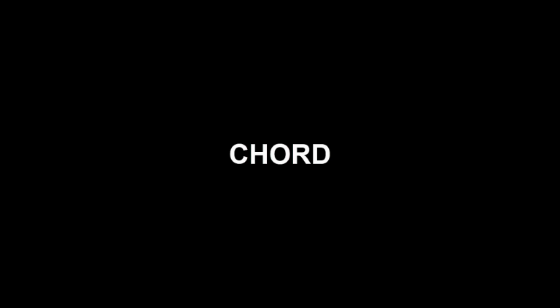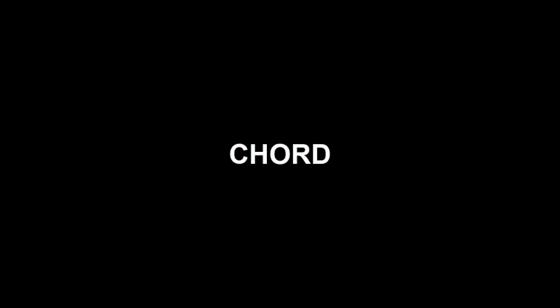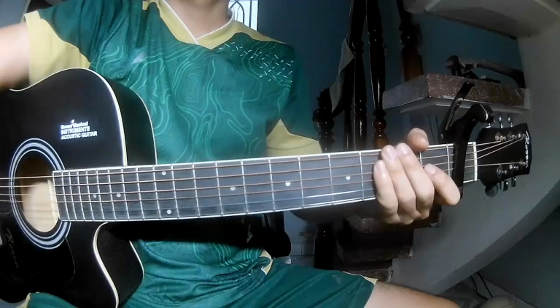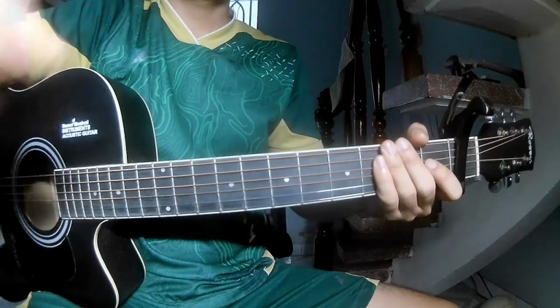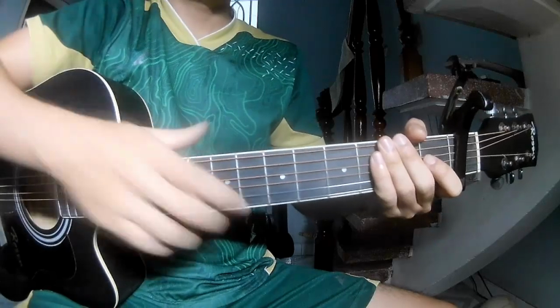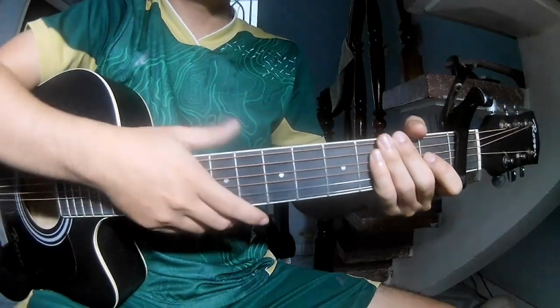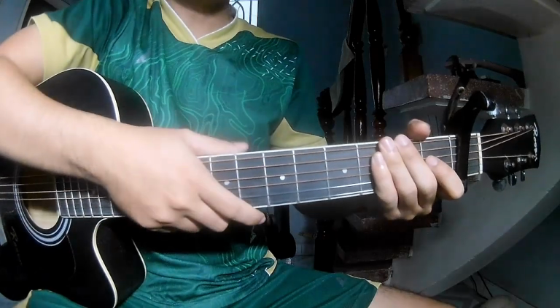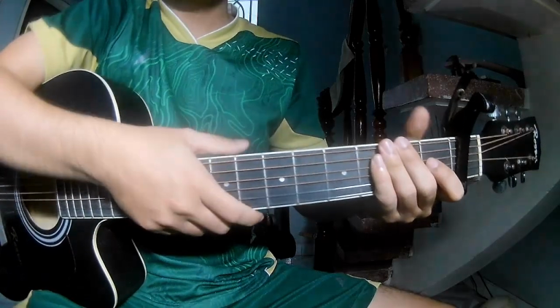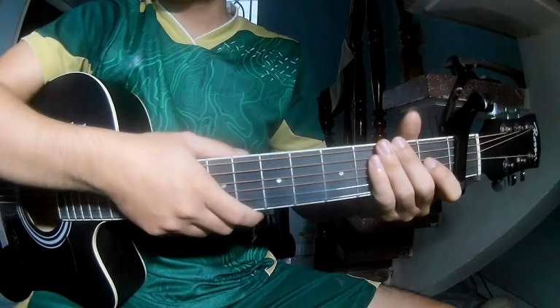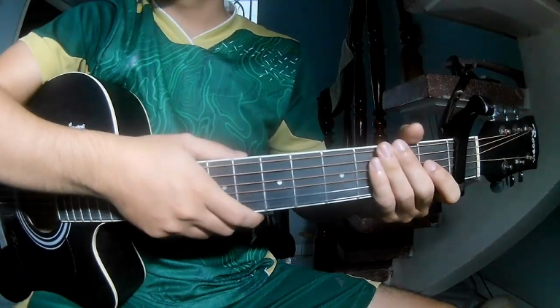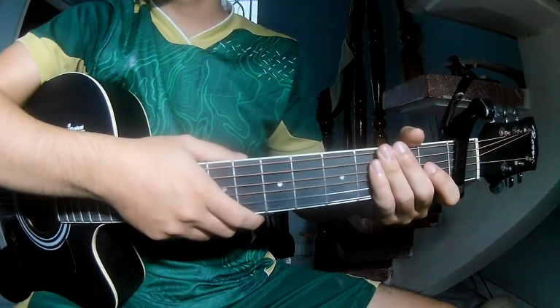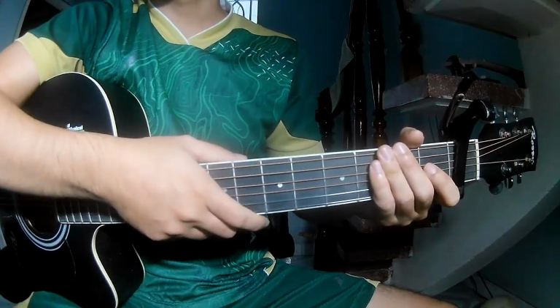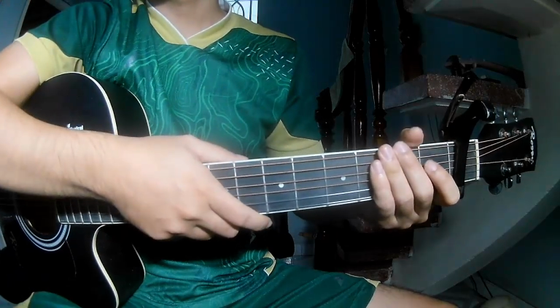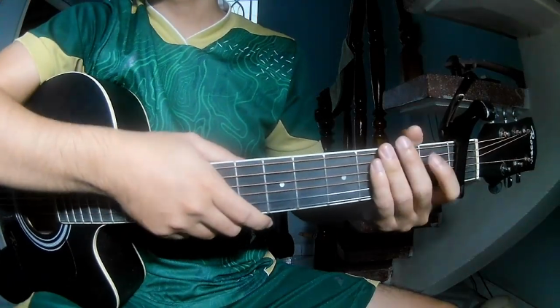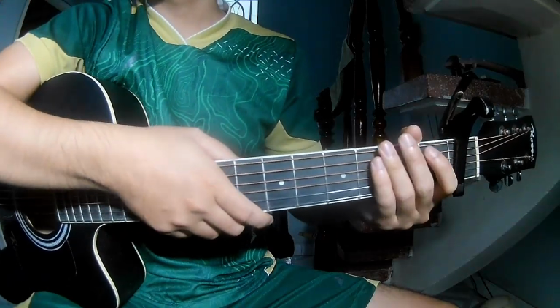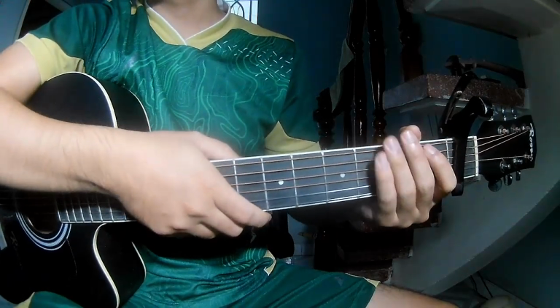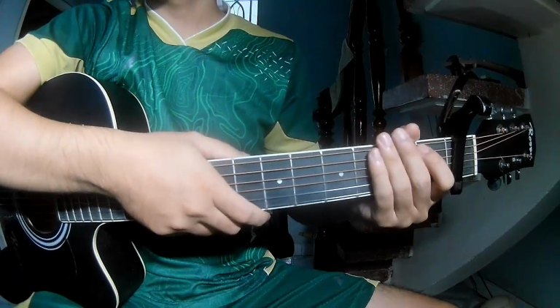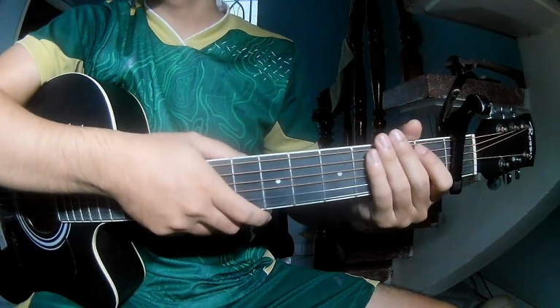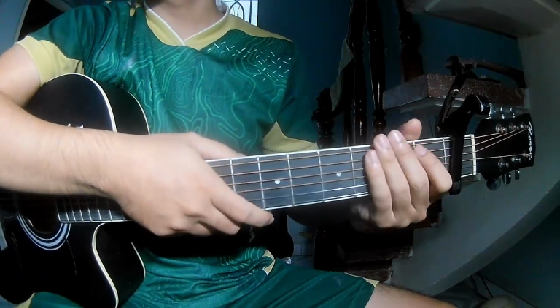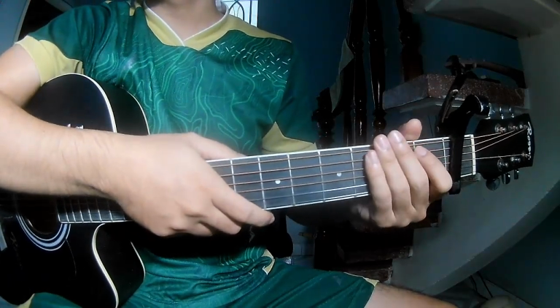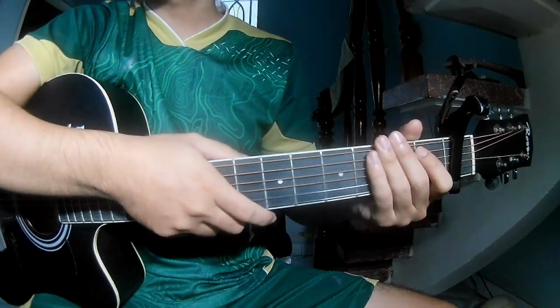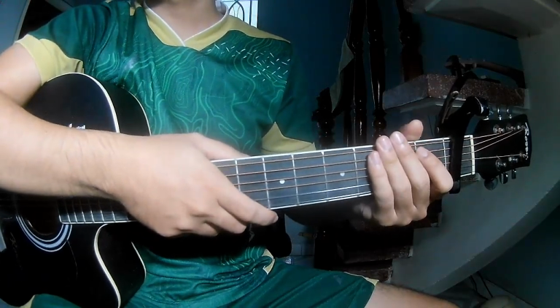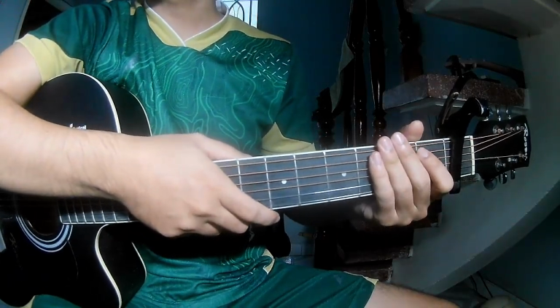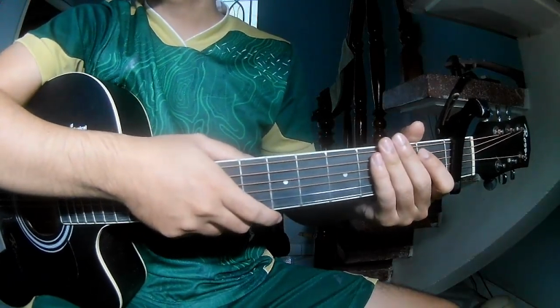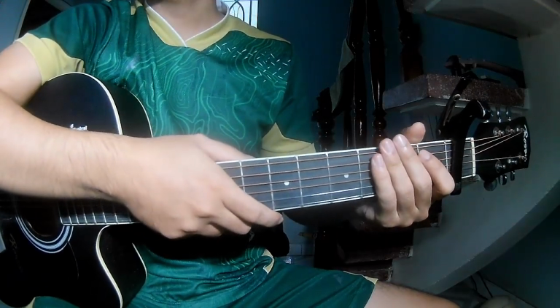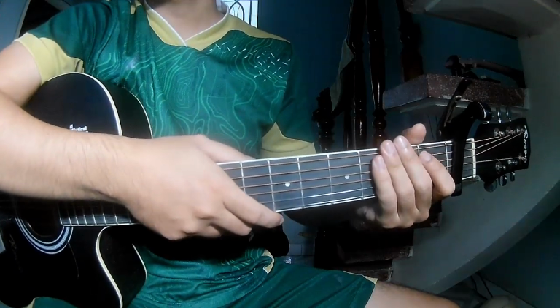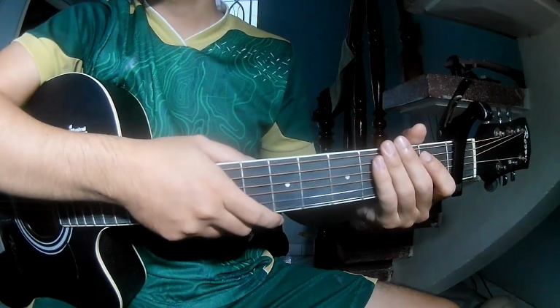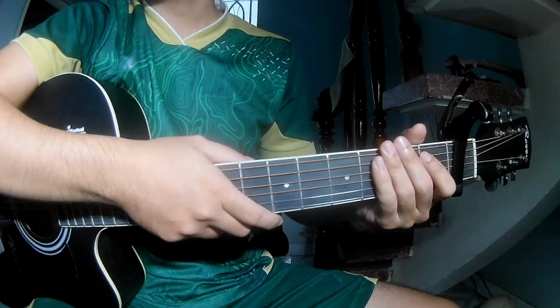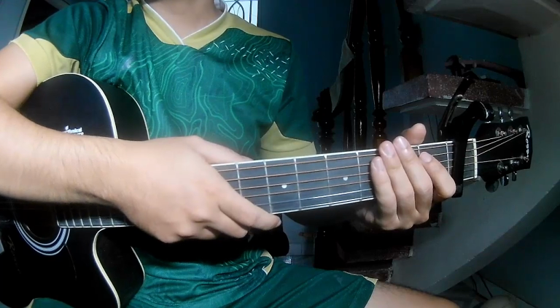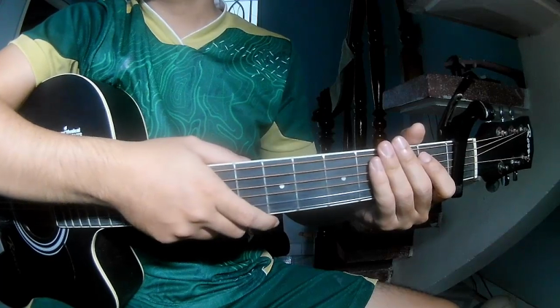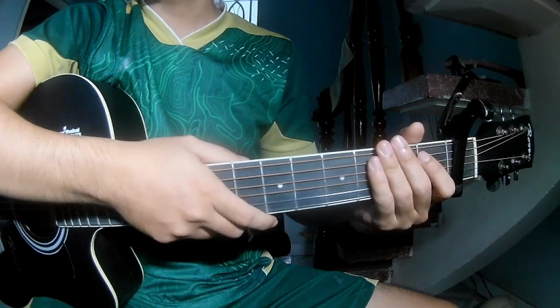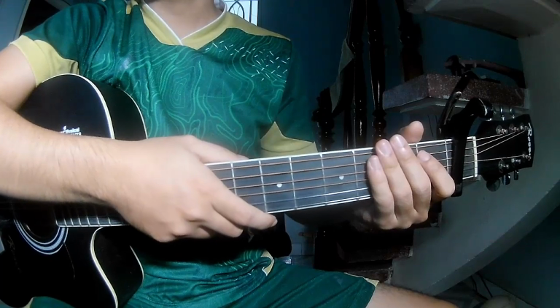Hi everyone! Today we'll see how to play 'It's a Marion Jill' by Joshua Burst.